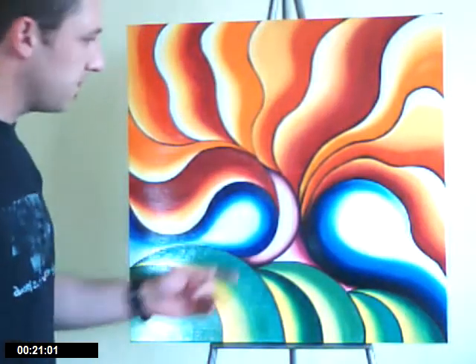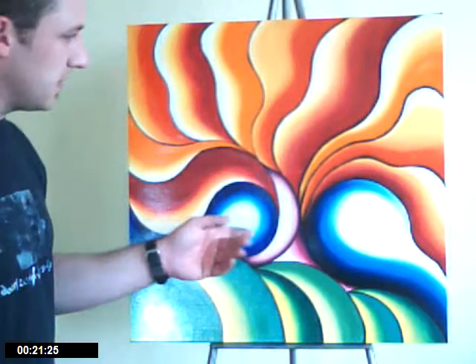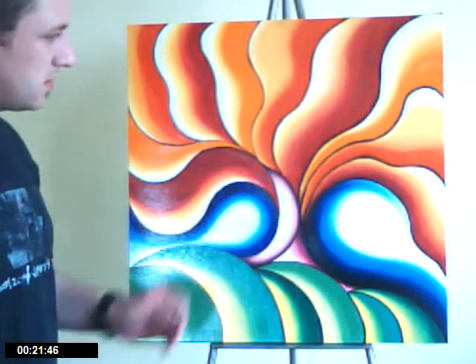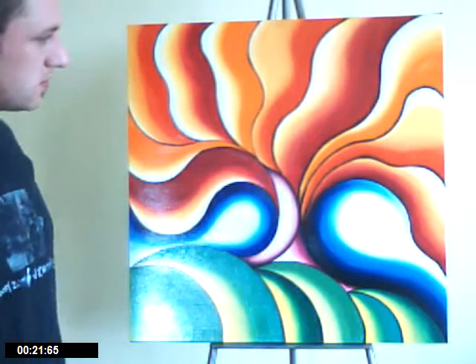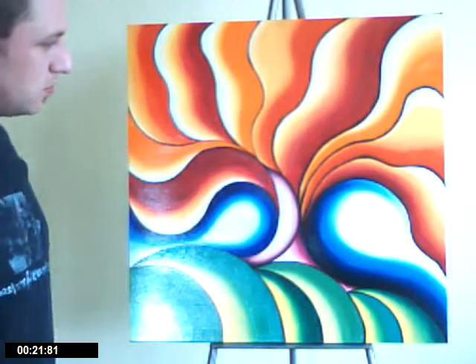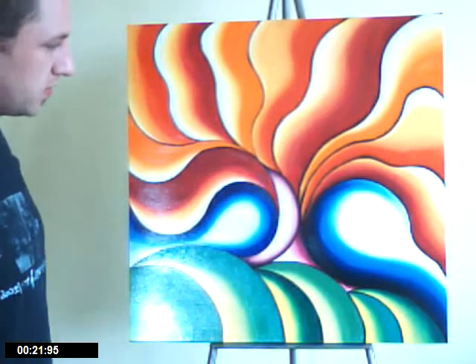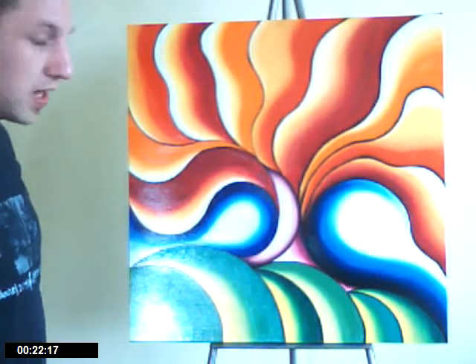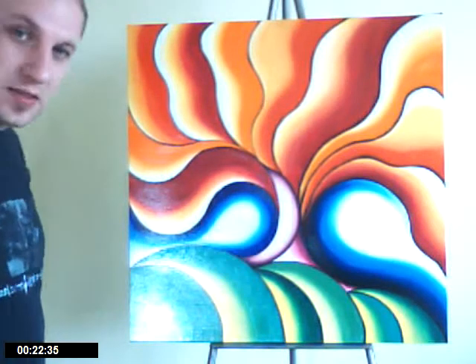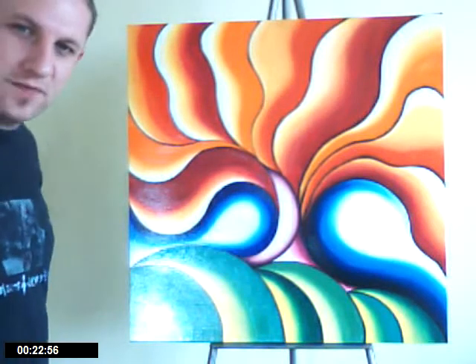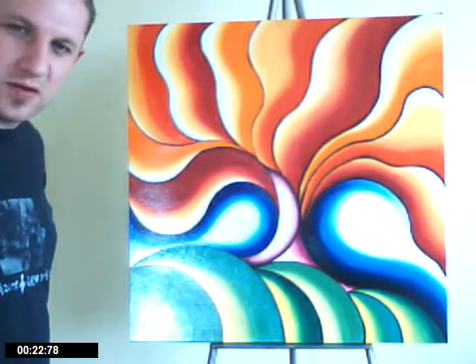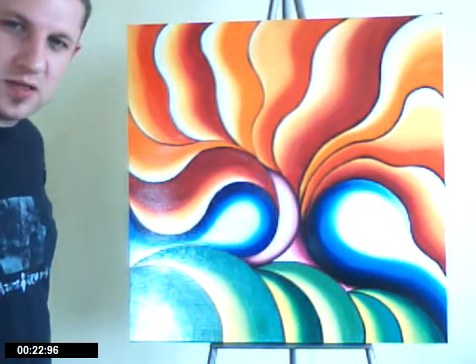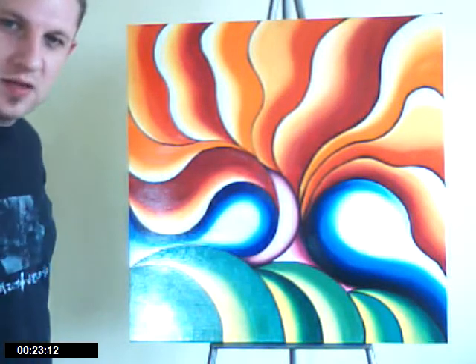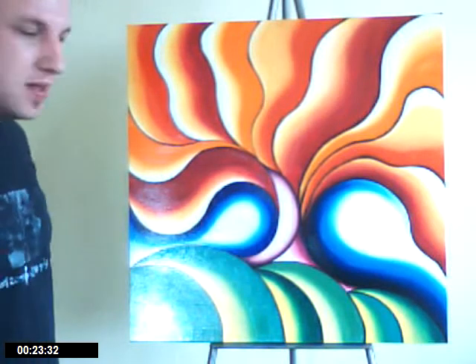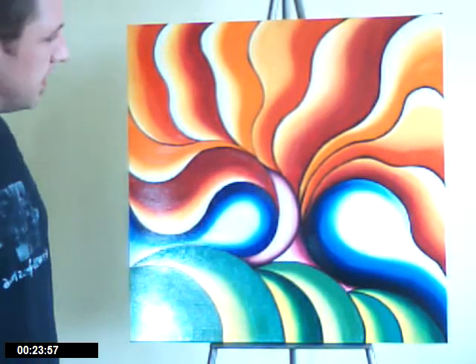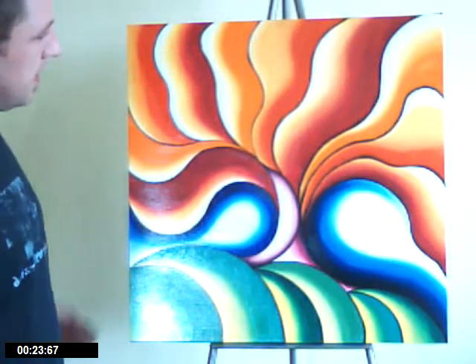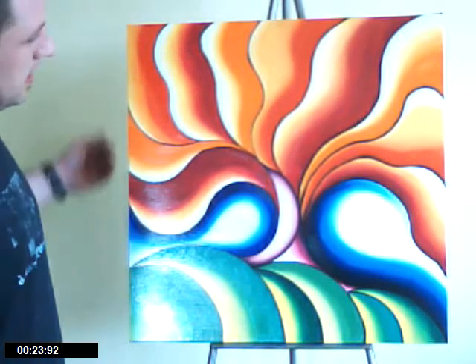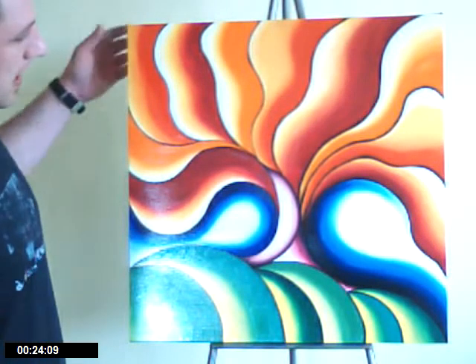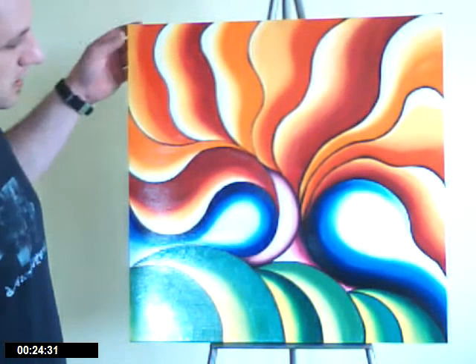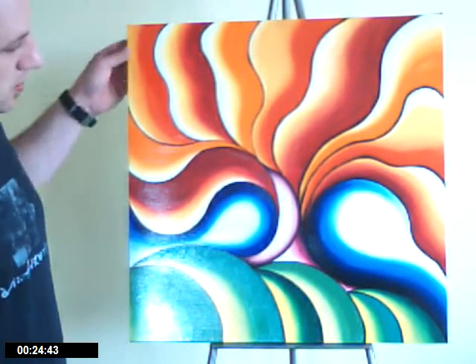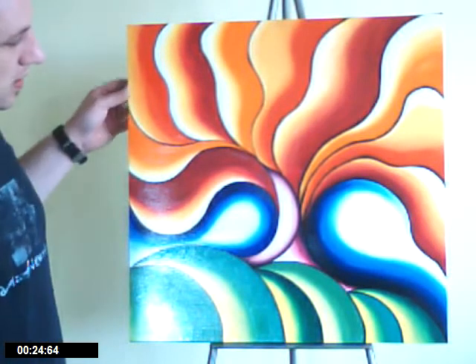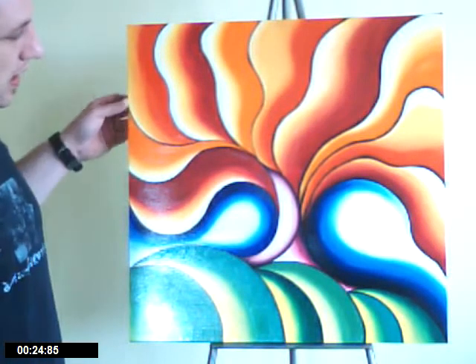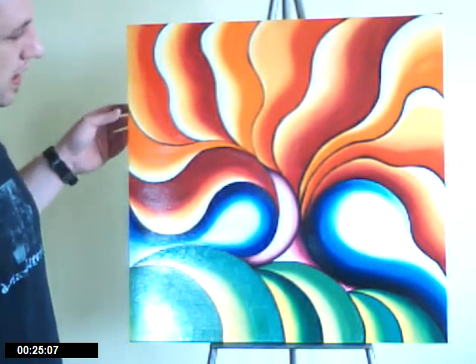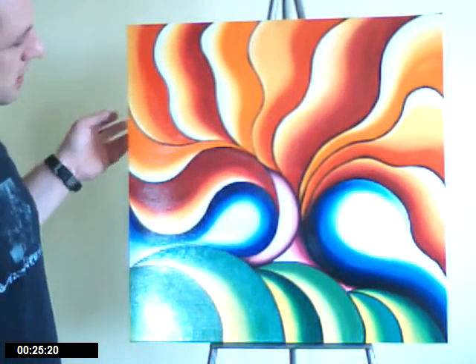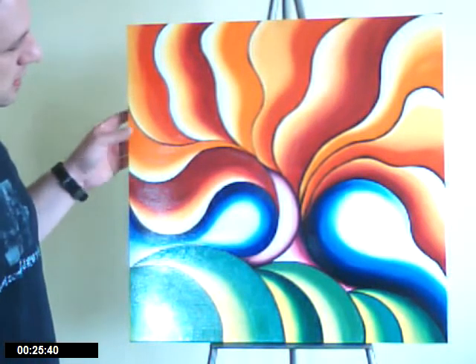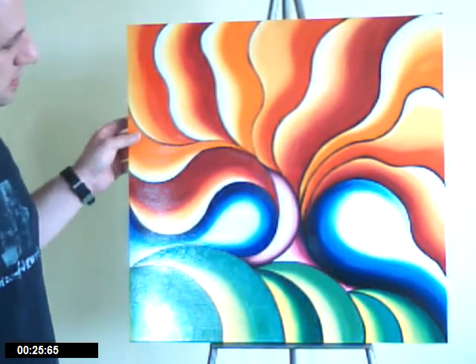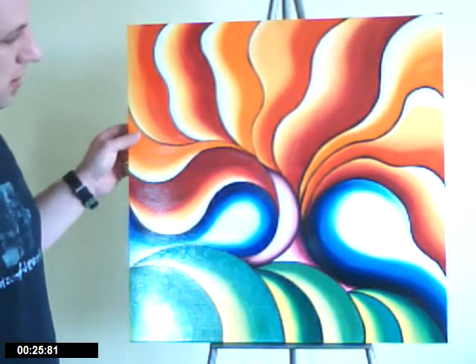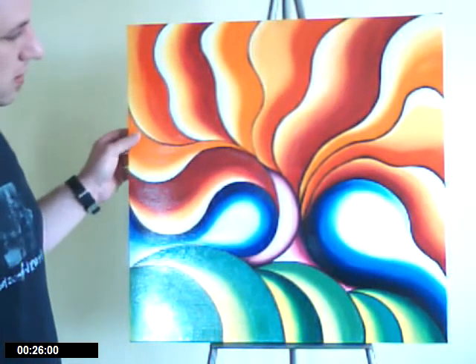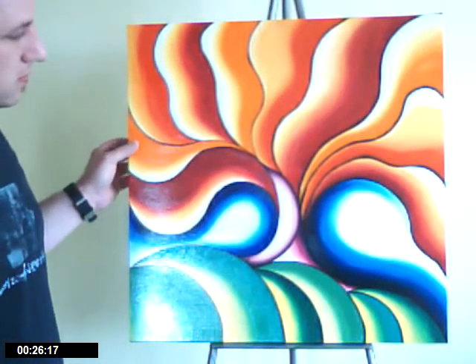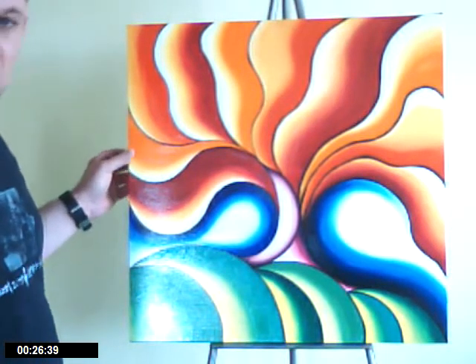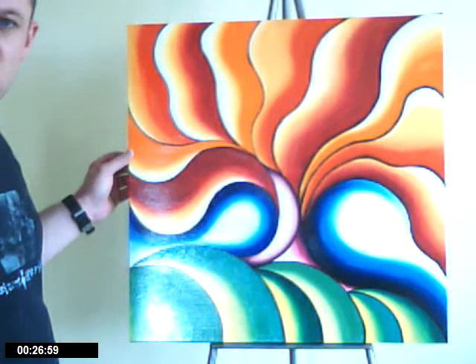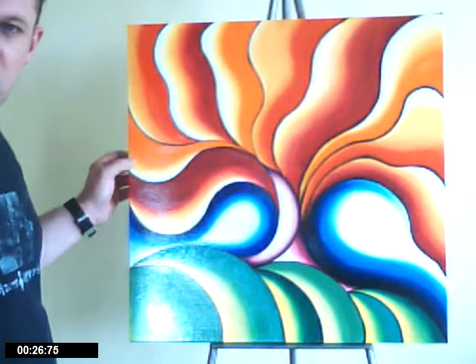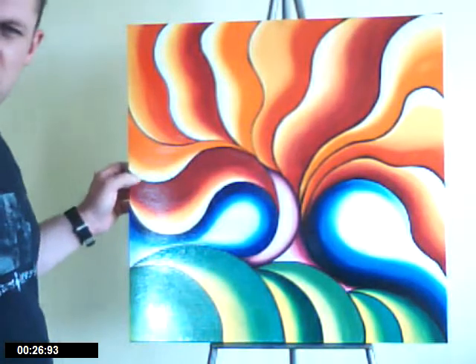This here is called the Kaleidoscope Forest, and it's on a tile covered with canvas.